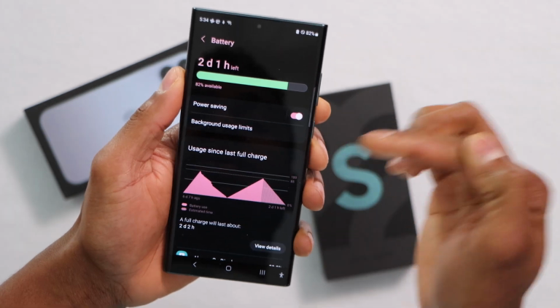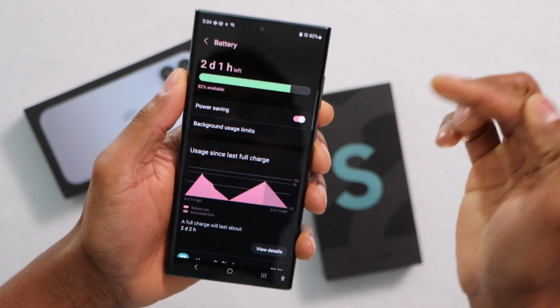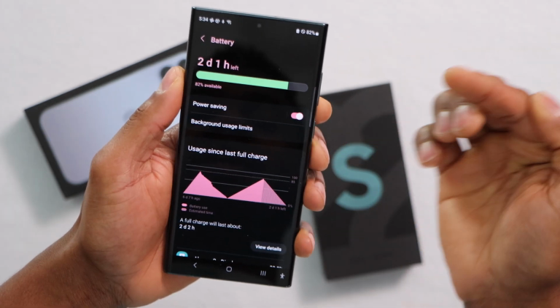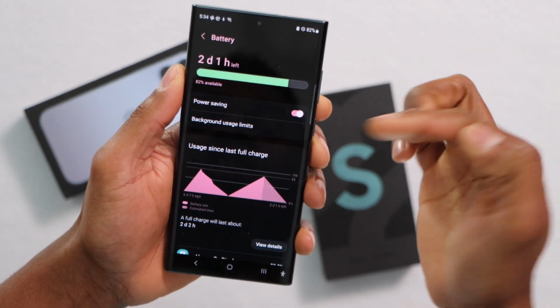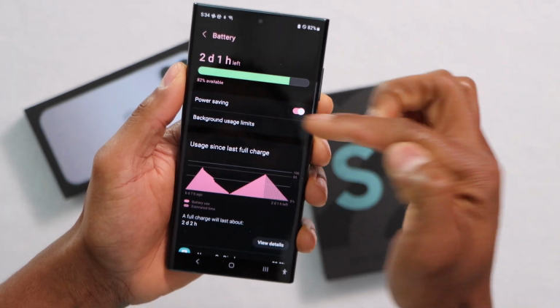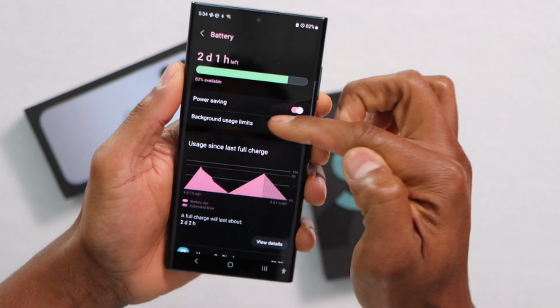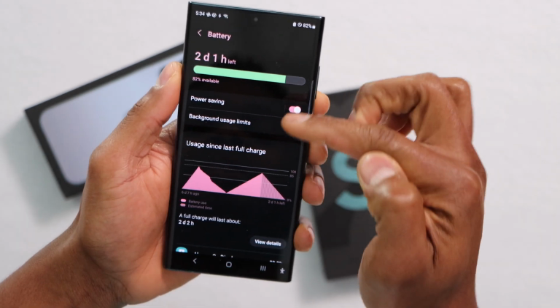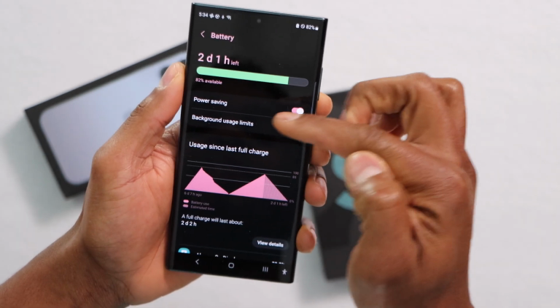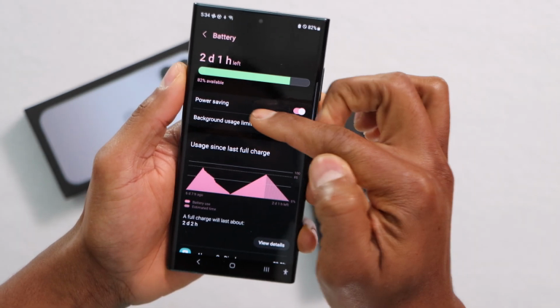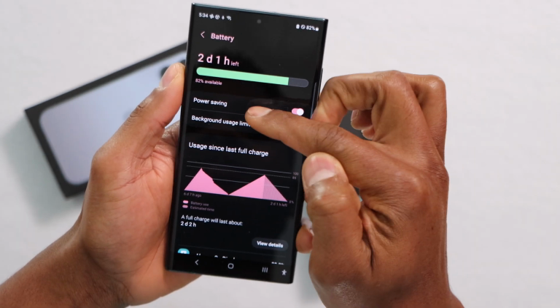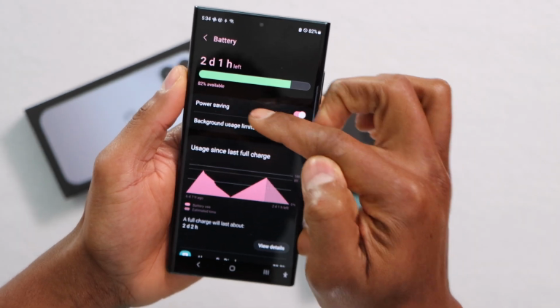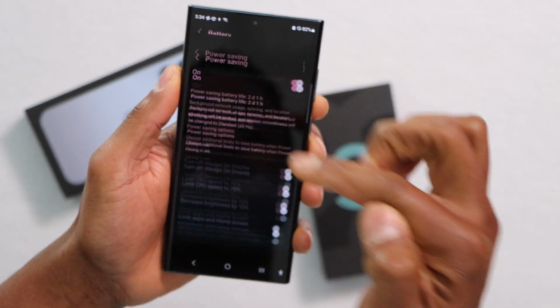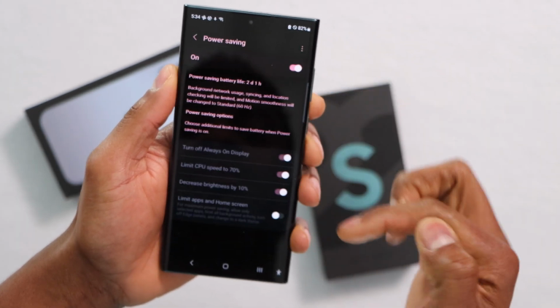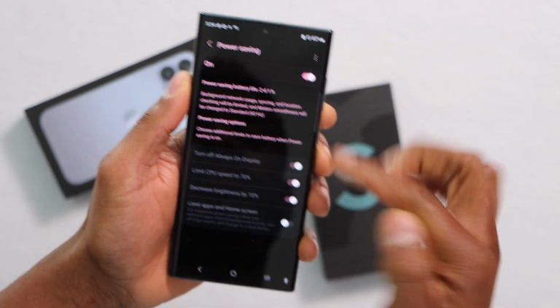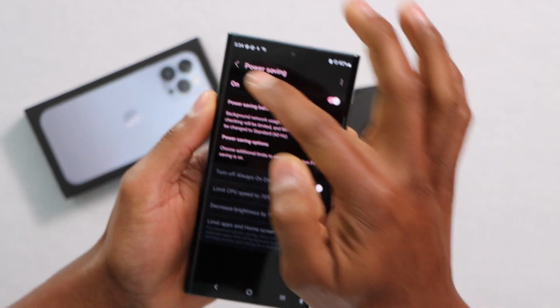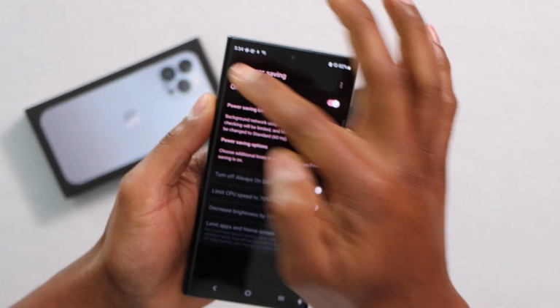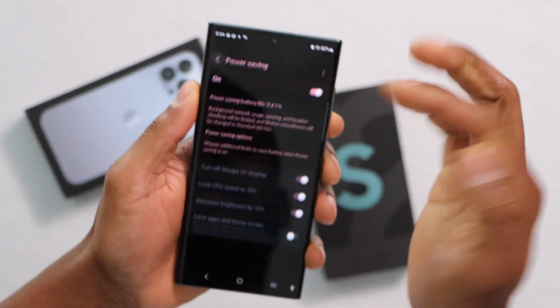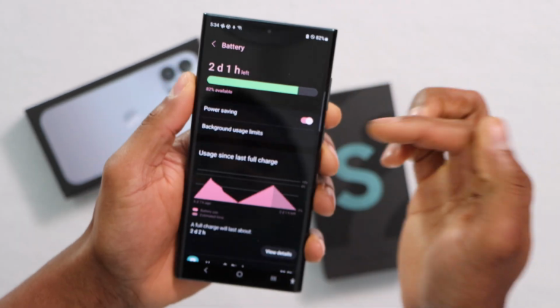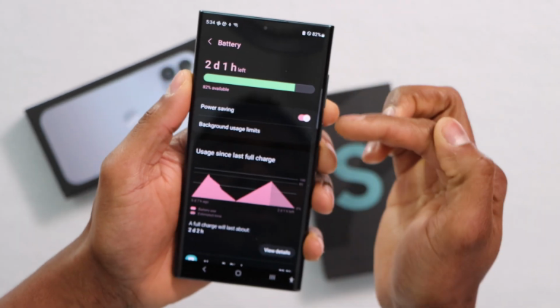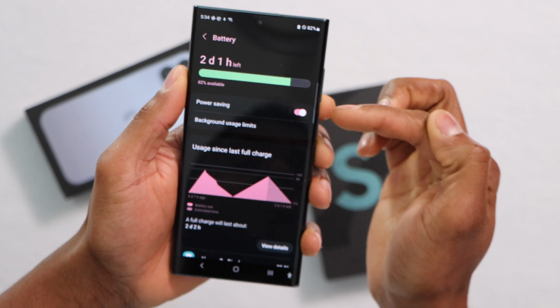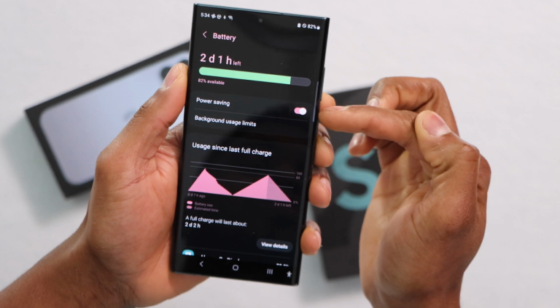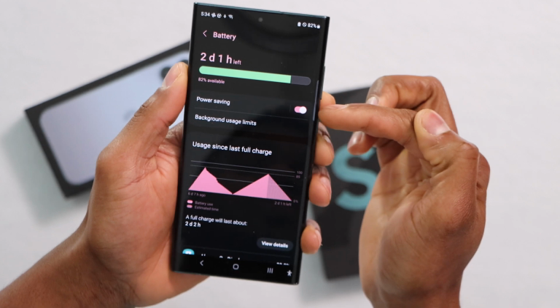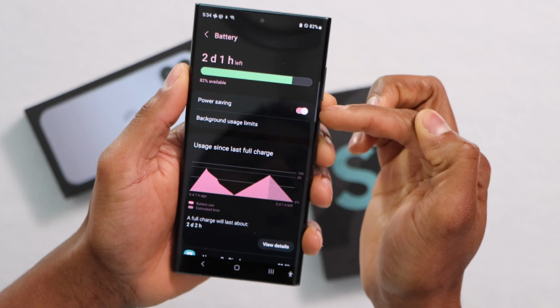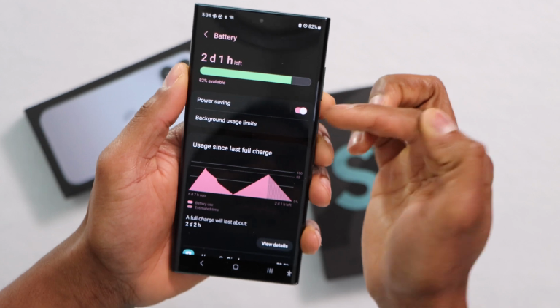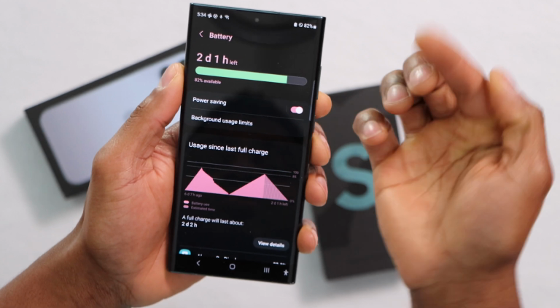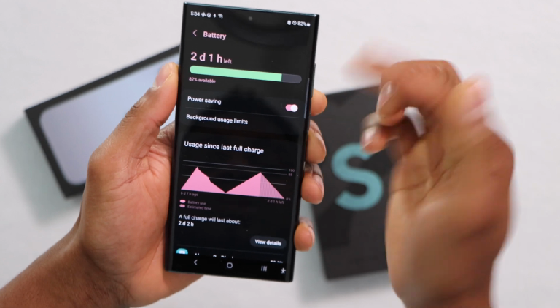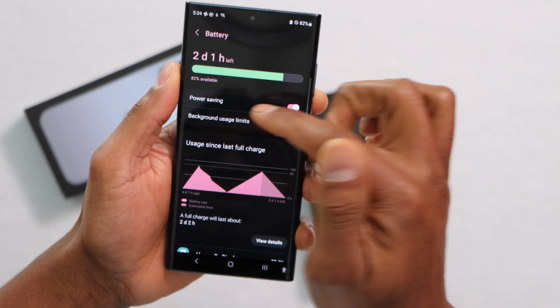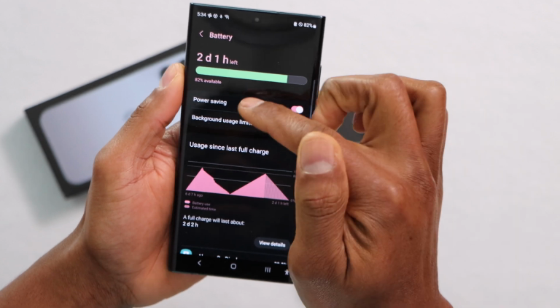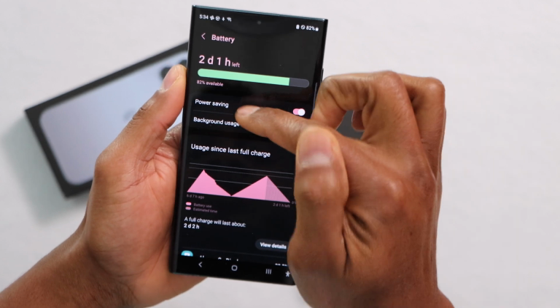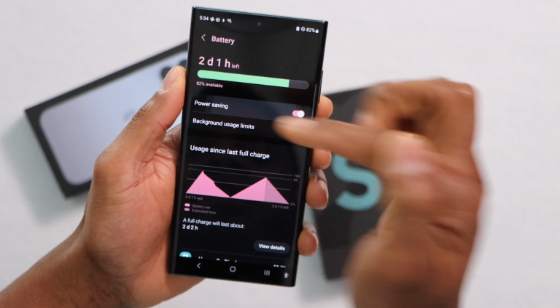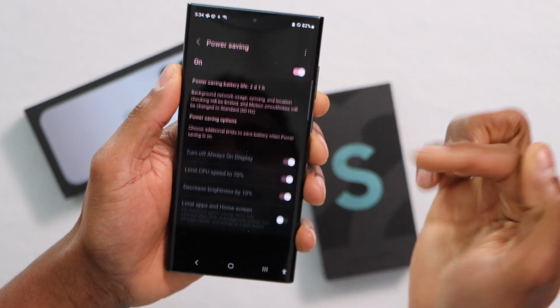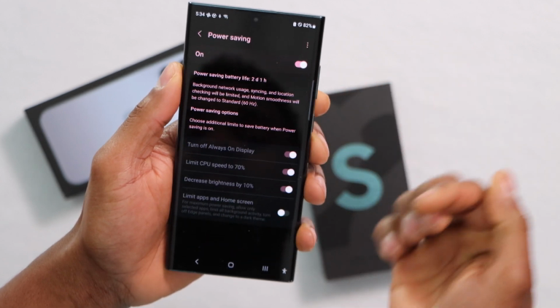Now let's go ahead and click on Power Saving. This setting should be on your phone, so let's go ahead and click on that setting.